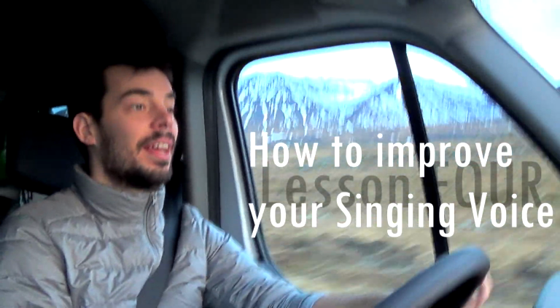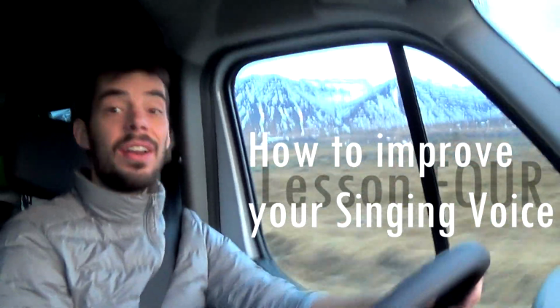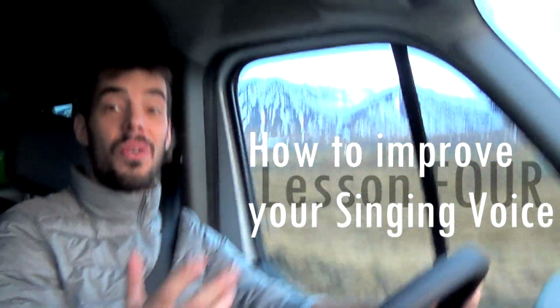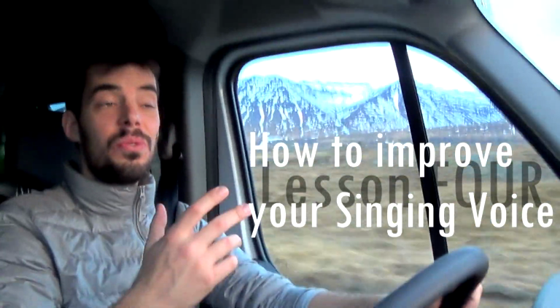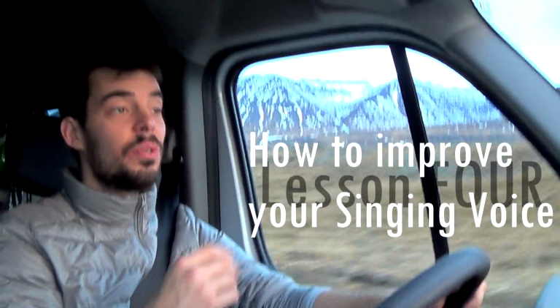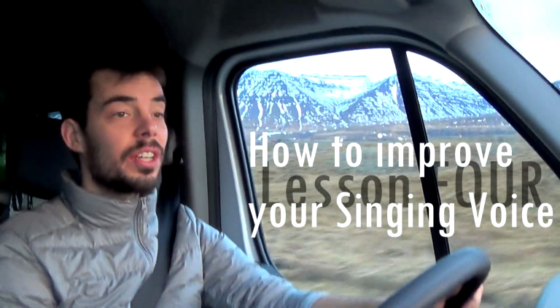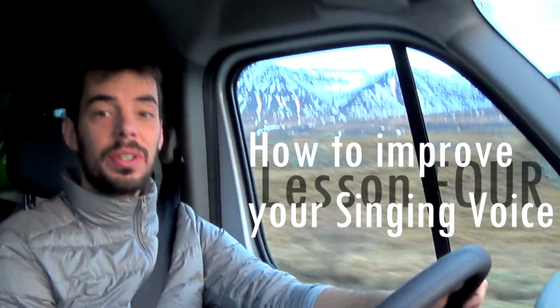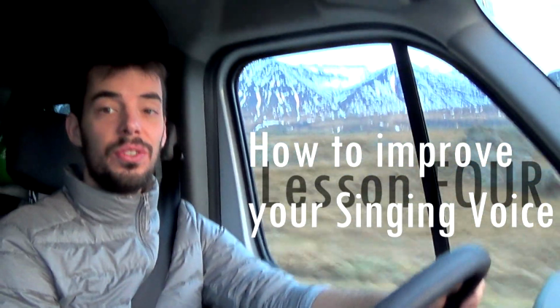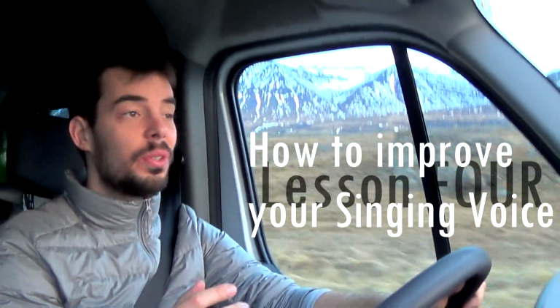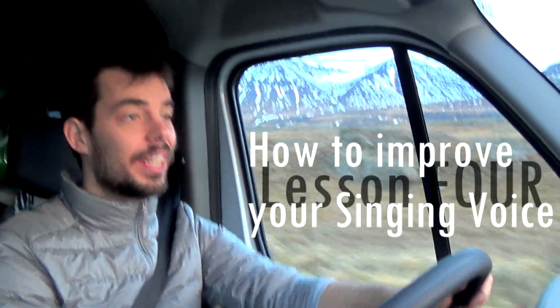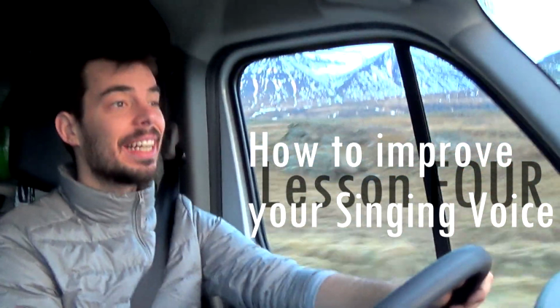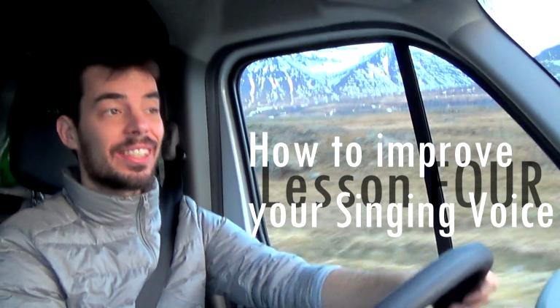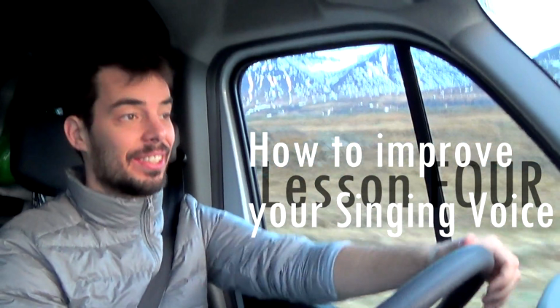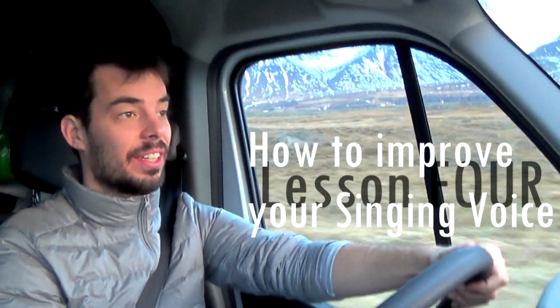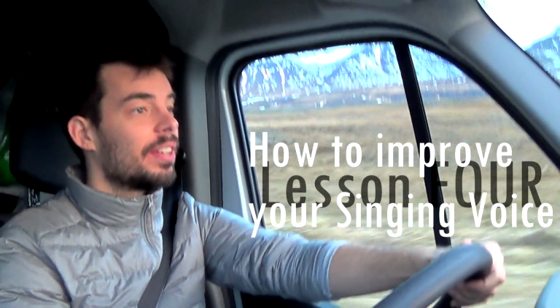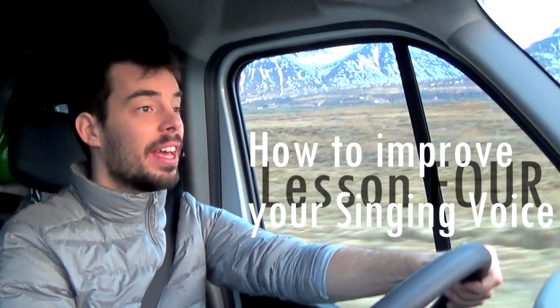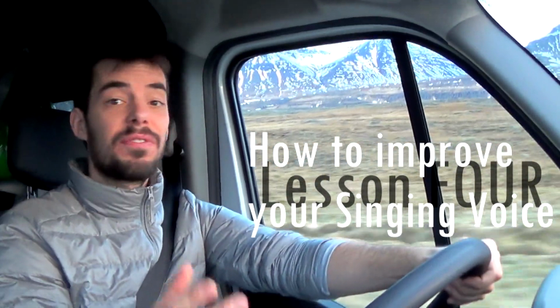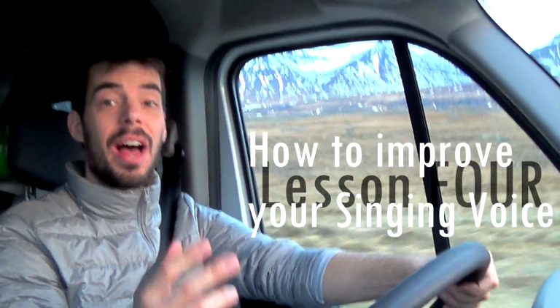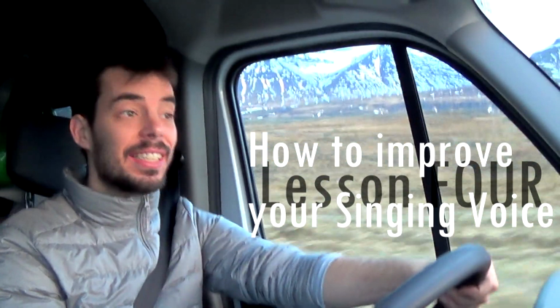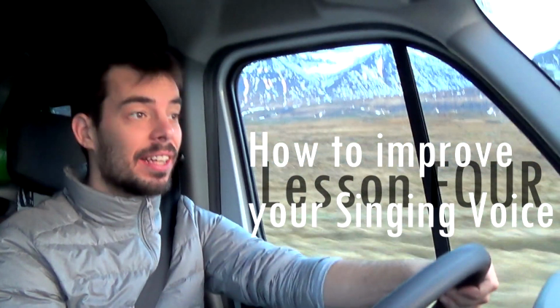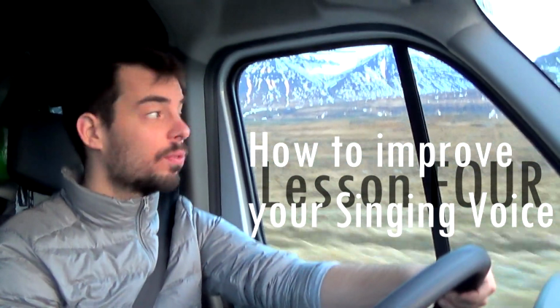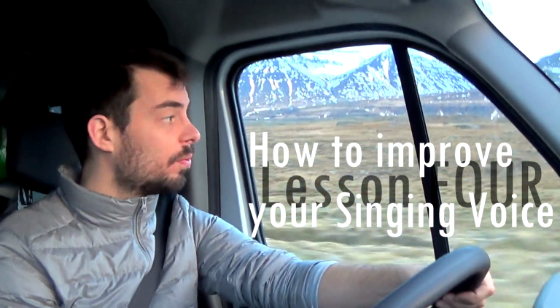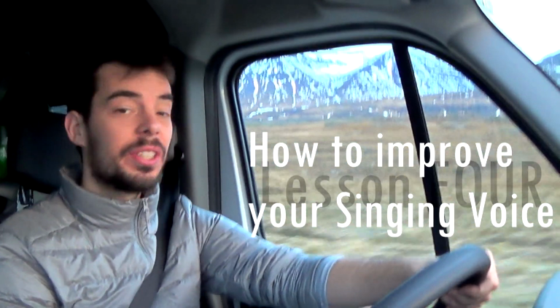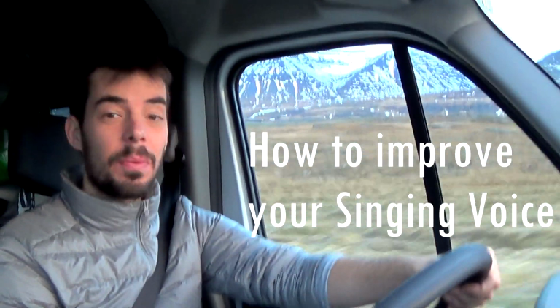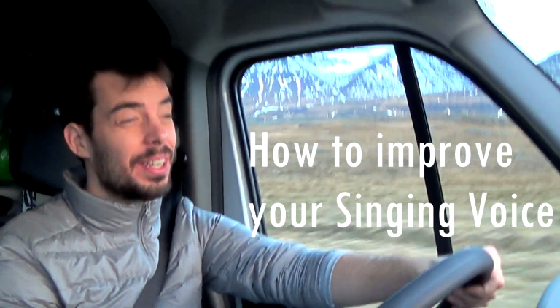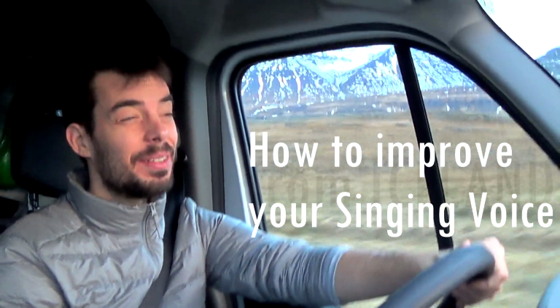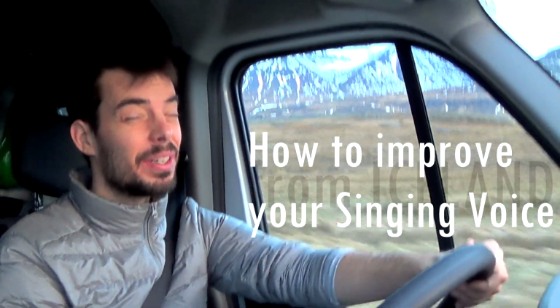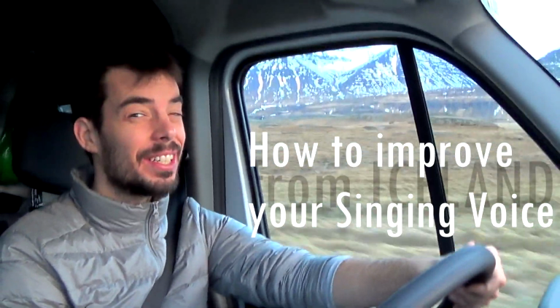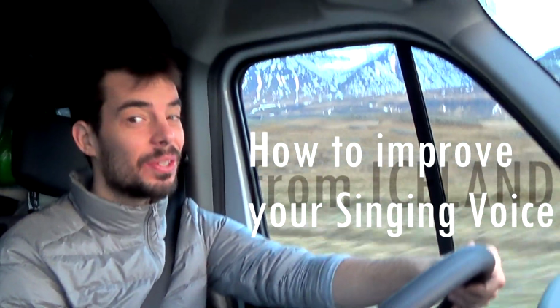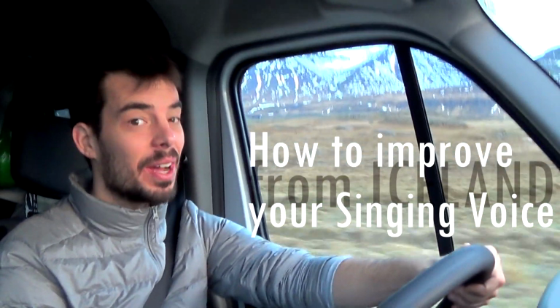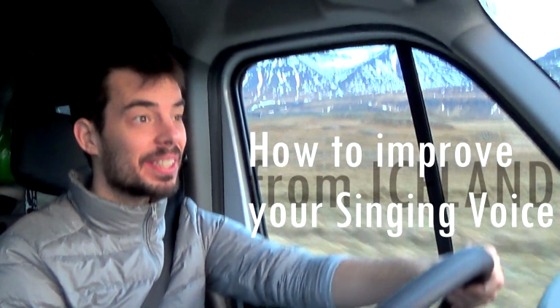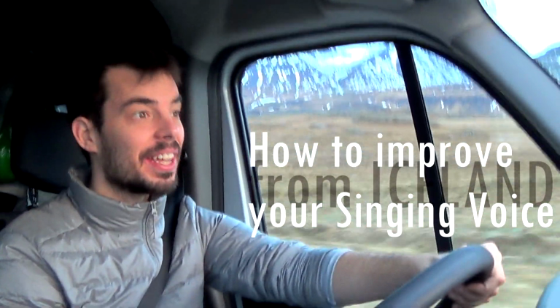Hello! New country, new singing lesson. Here from Iceland, which is pretty pretty too, I must say.